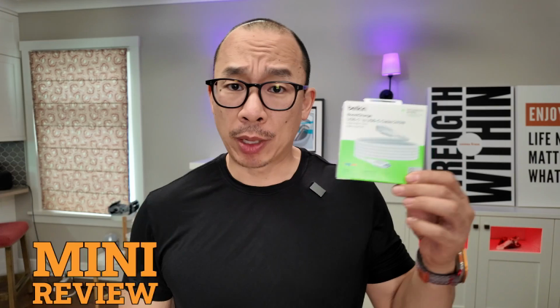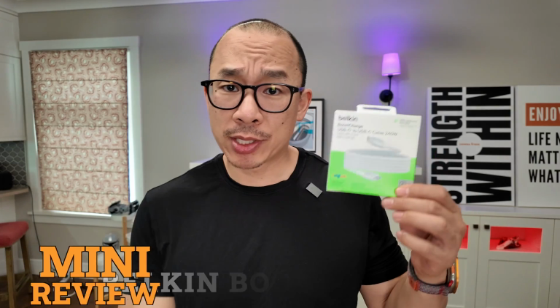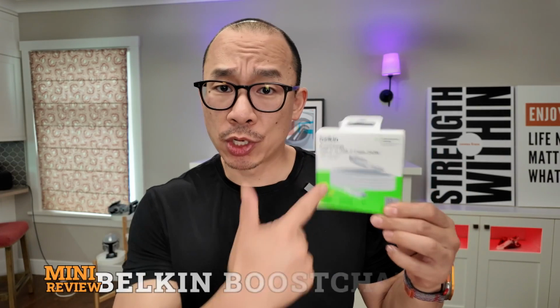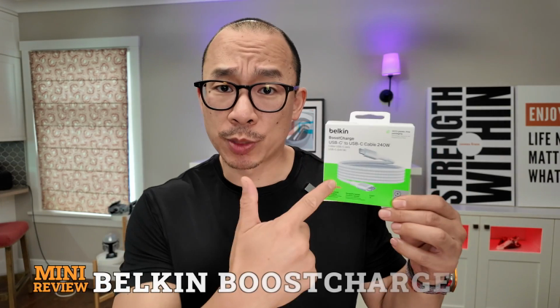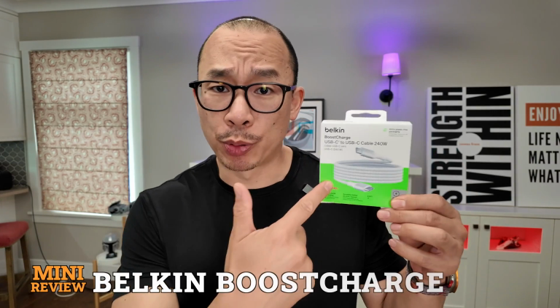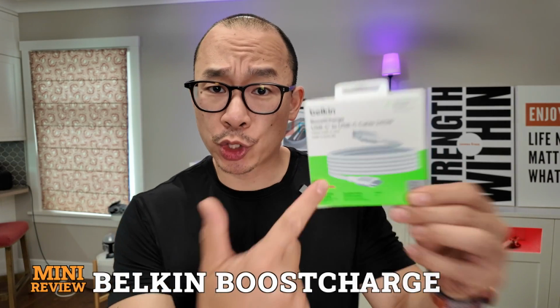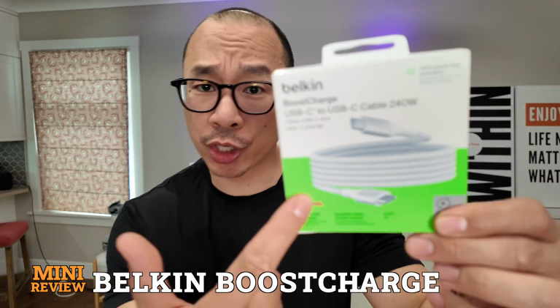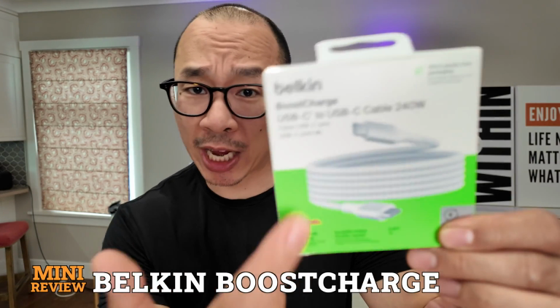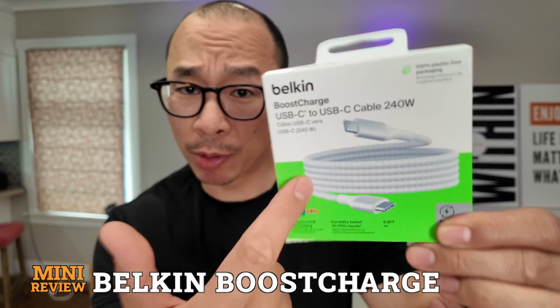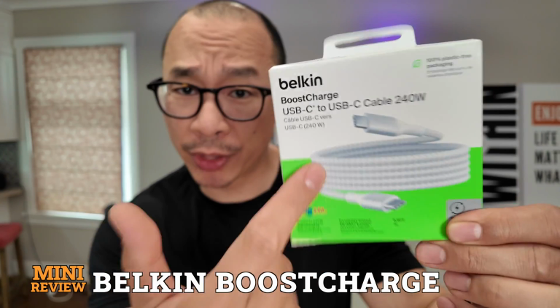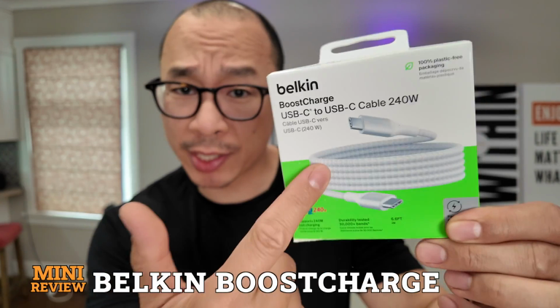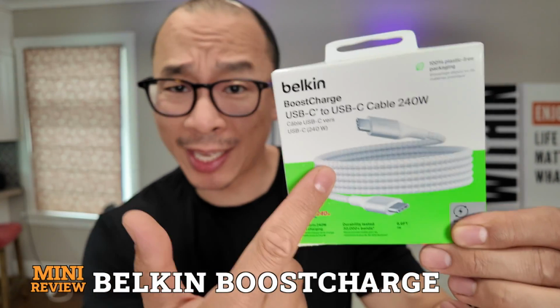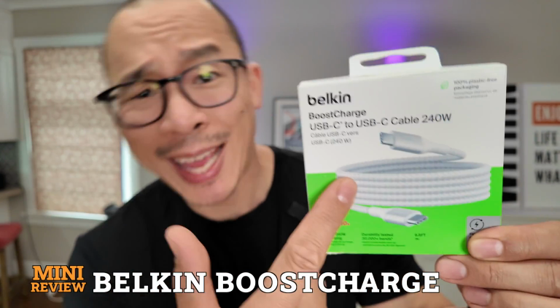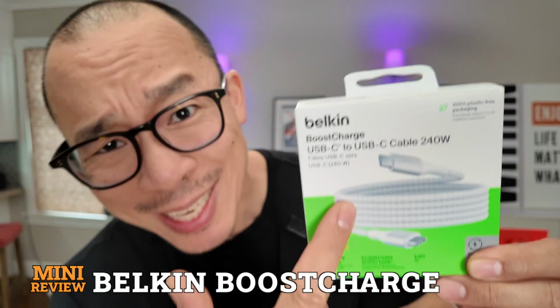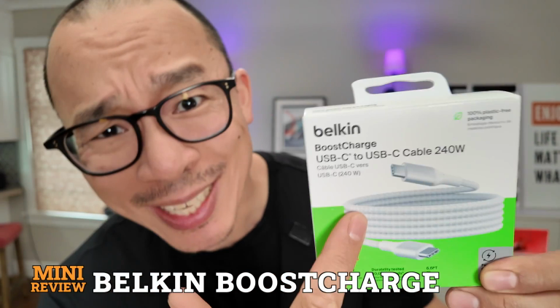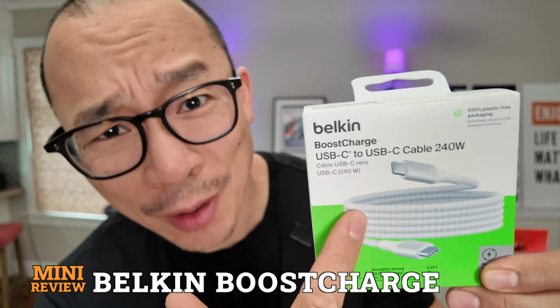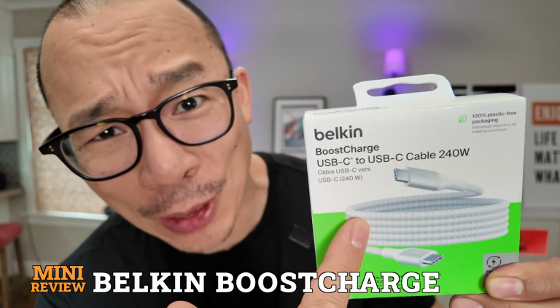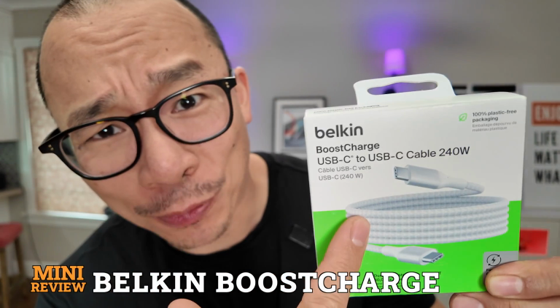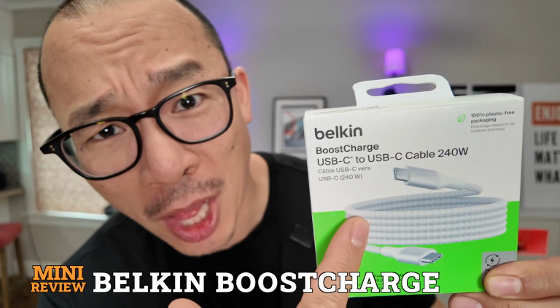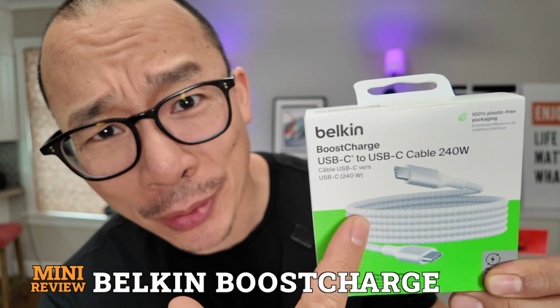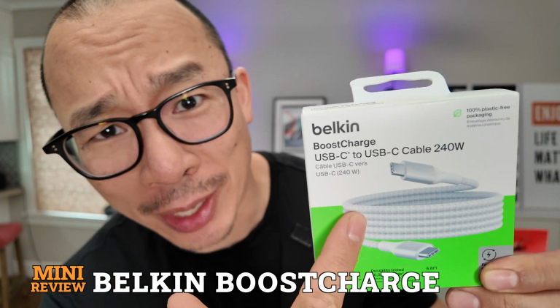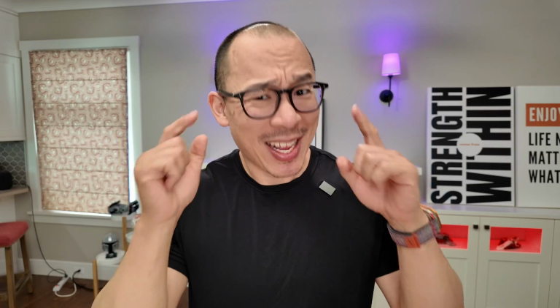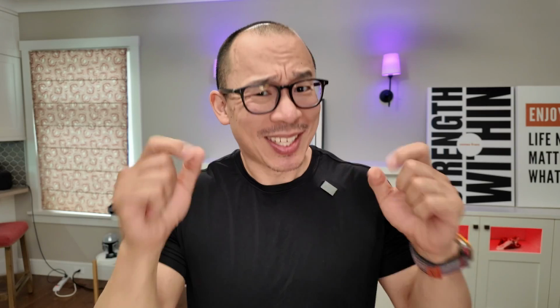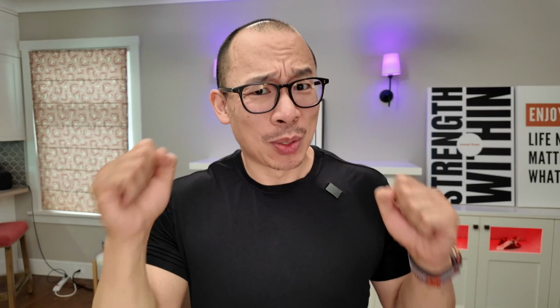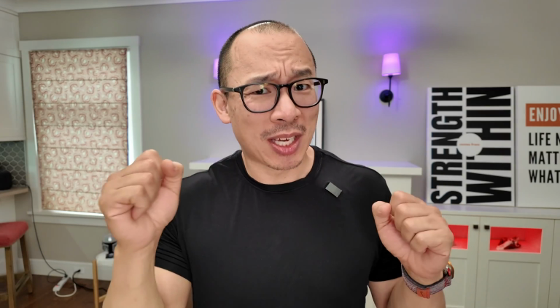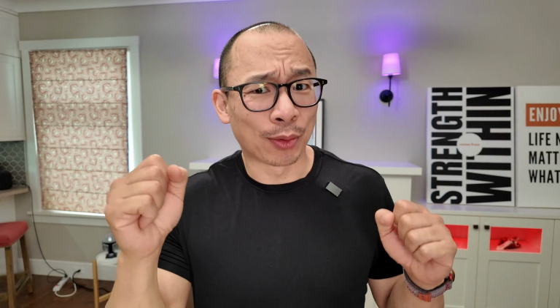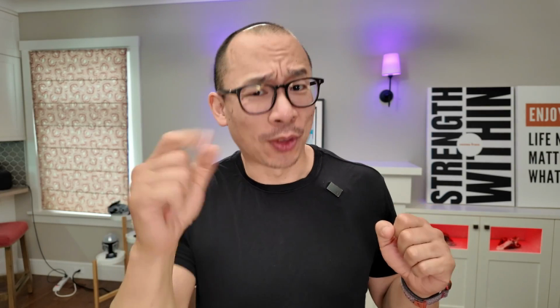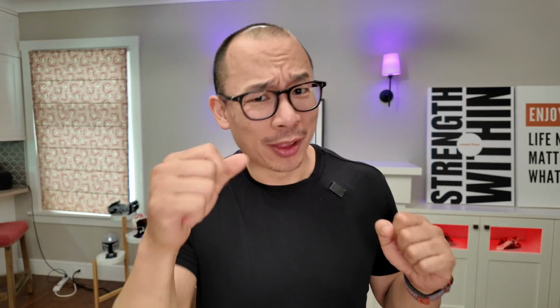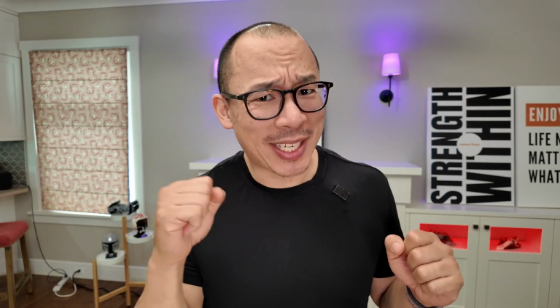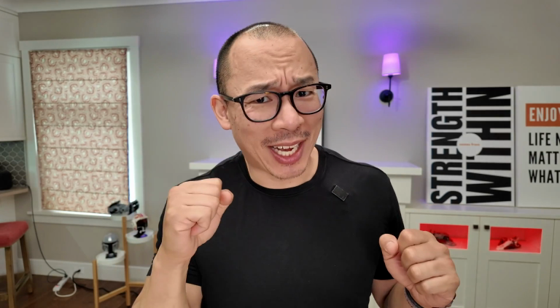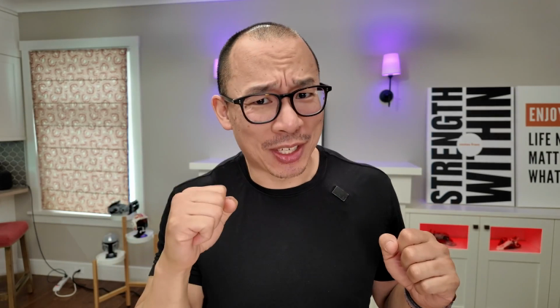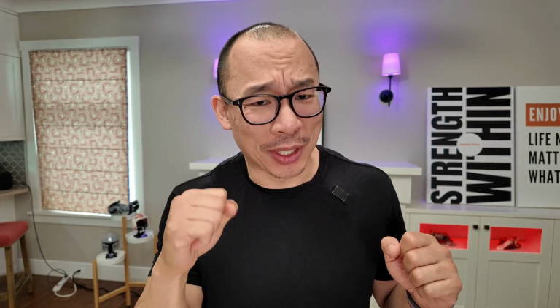Belkin's newest Boost Charge cable. This thing has got a fatal flaw to it — it's a doozy of a flaw. Let's get into it.